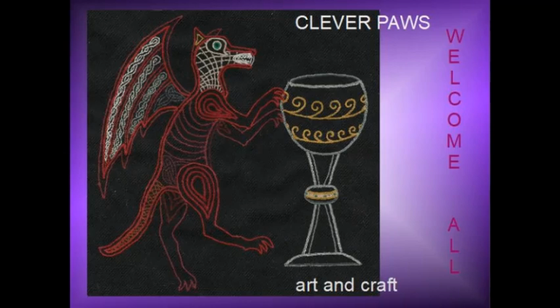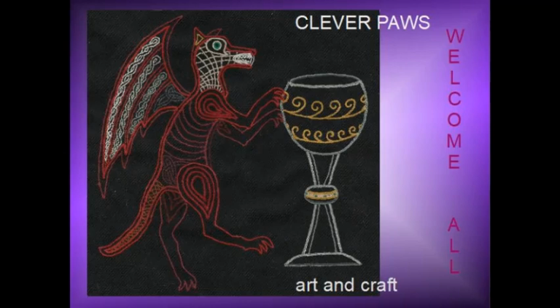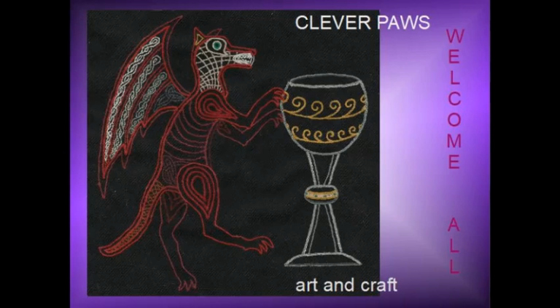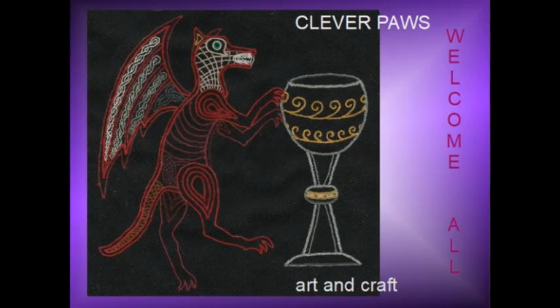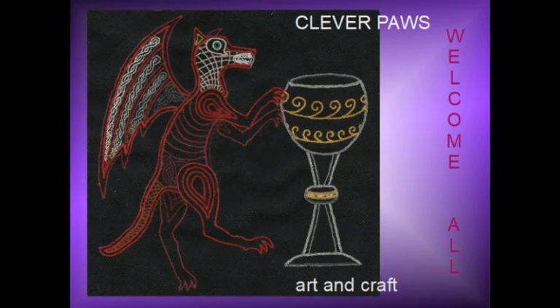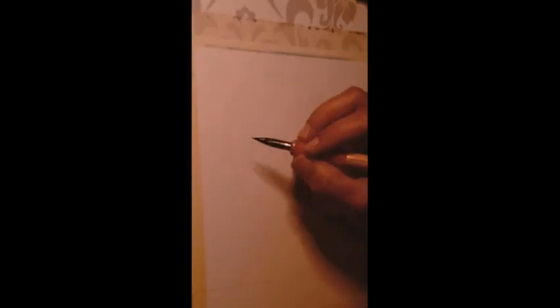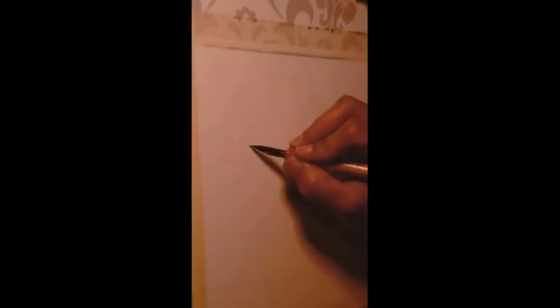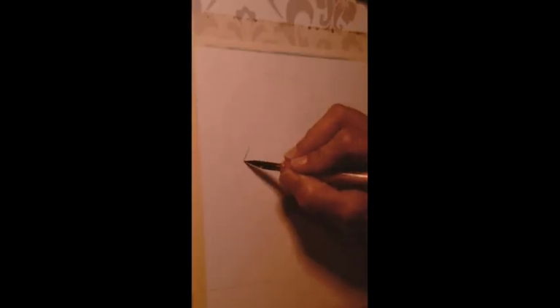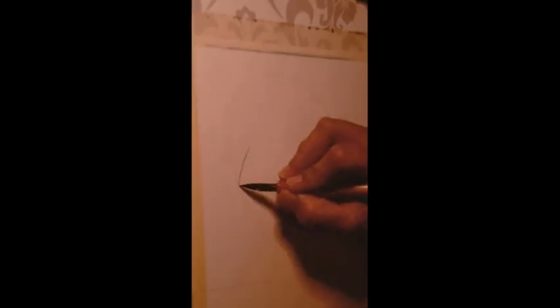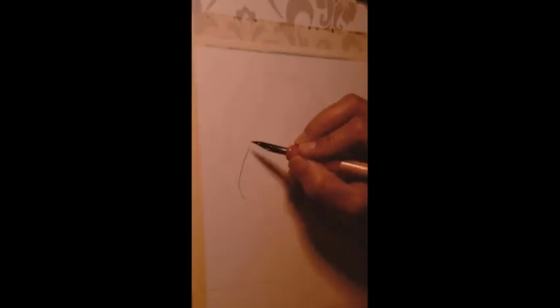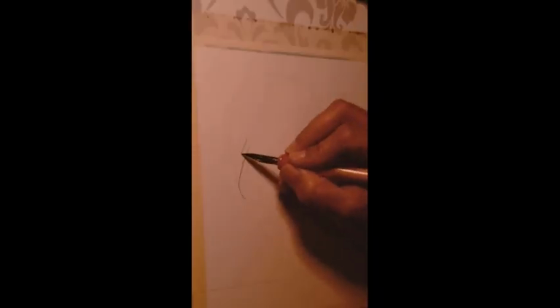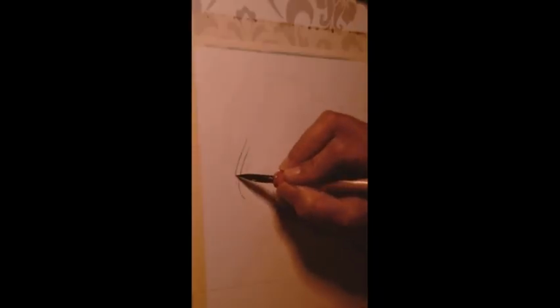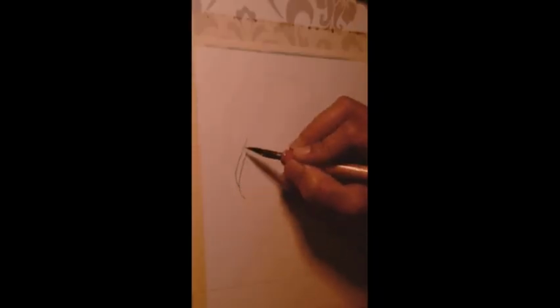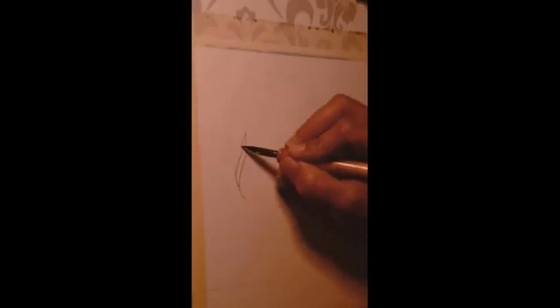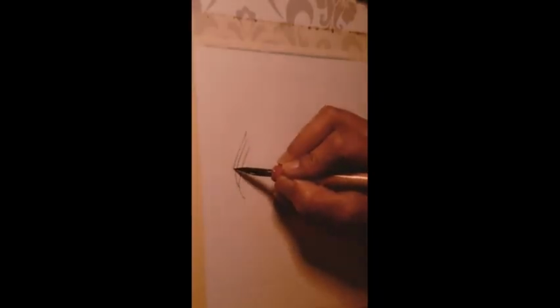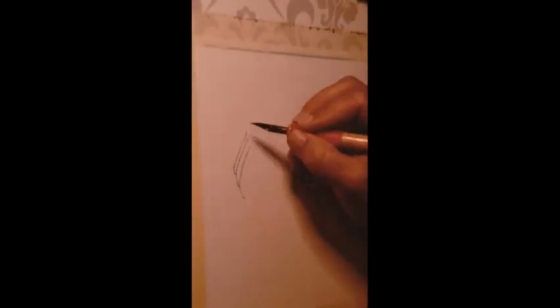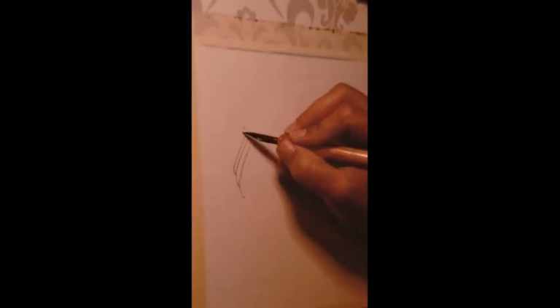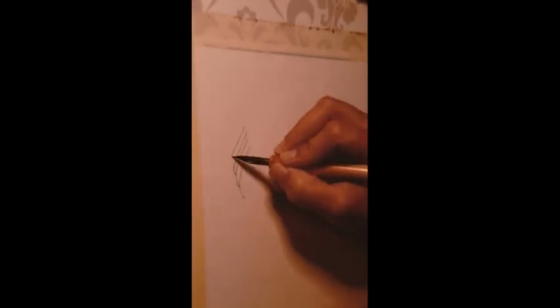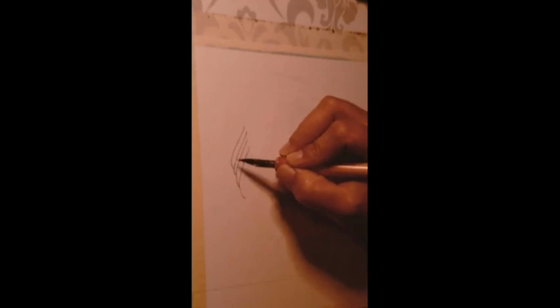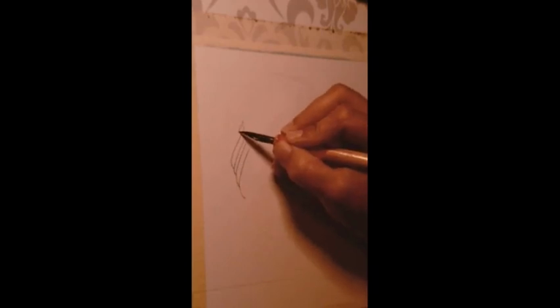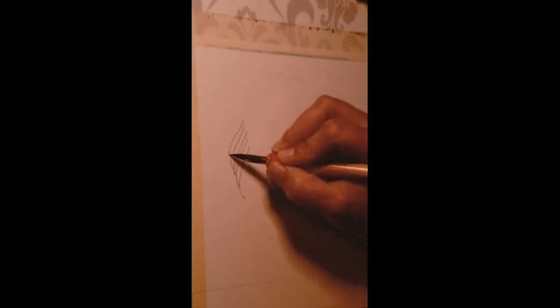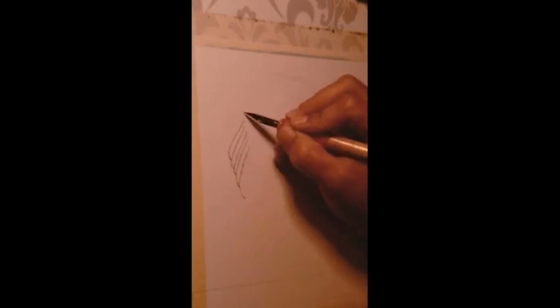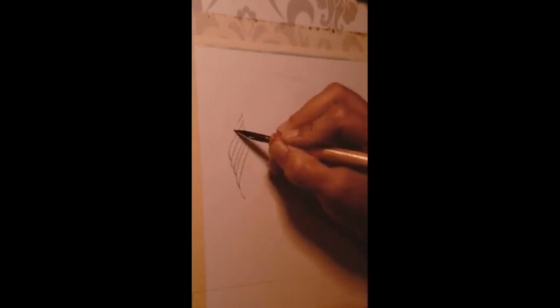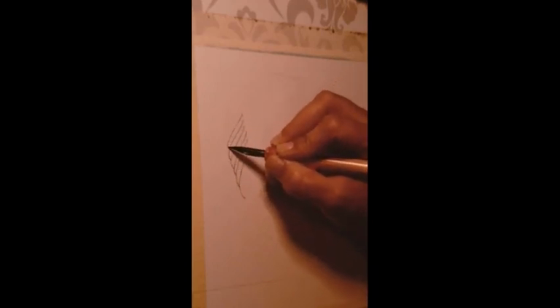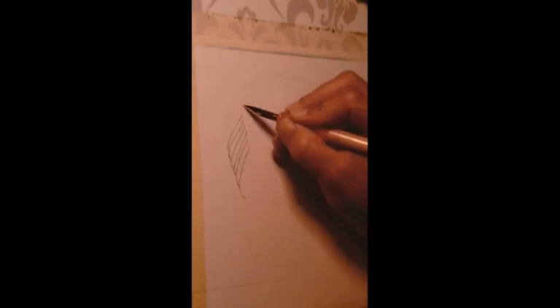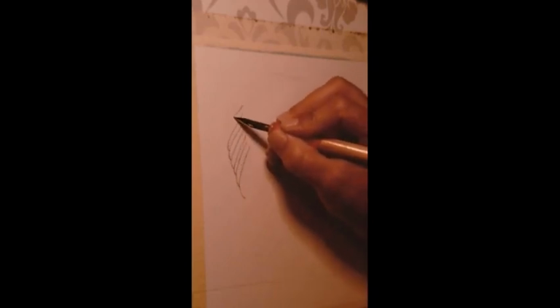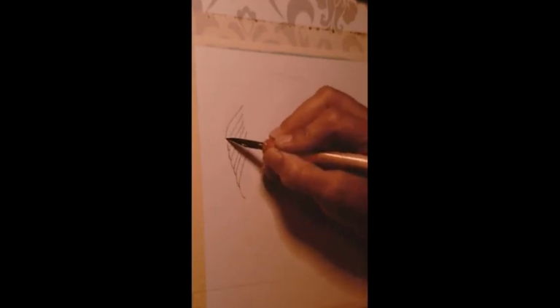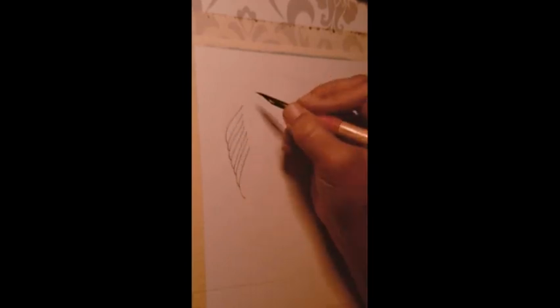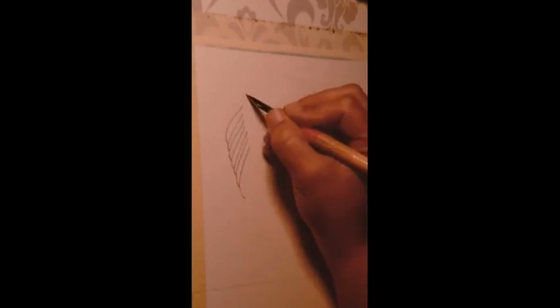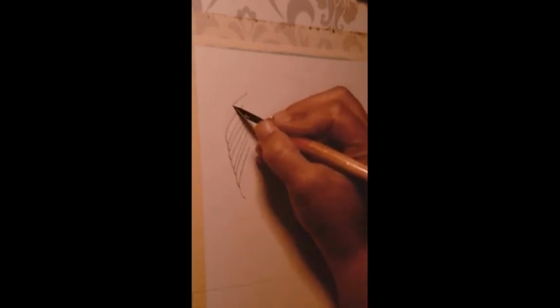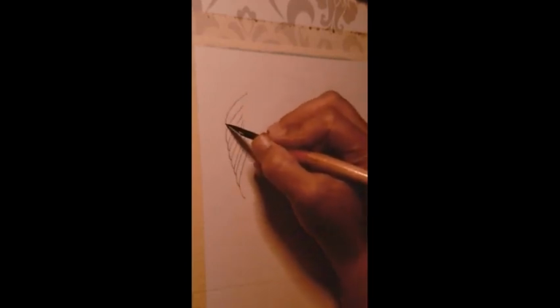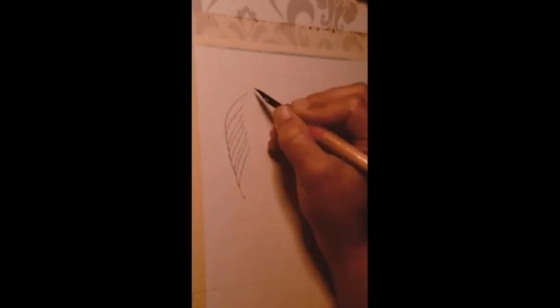Hello and welcome to Clever Paws. Today's video is brought to you from the archives.